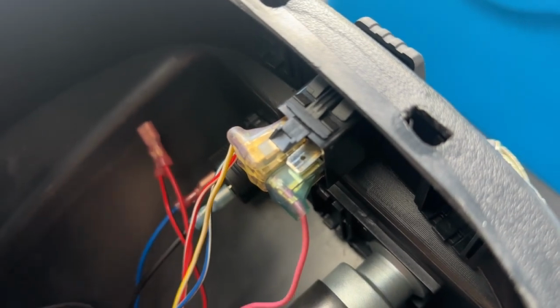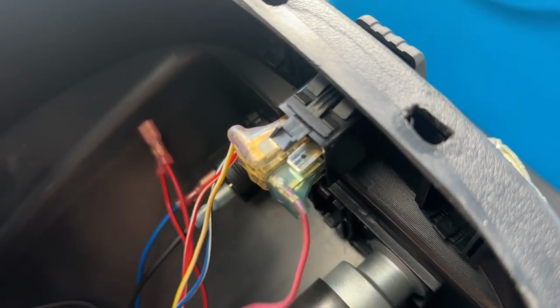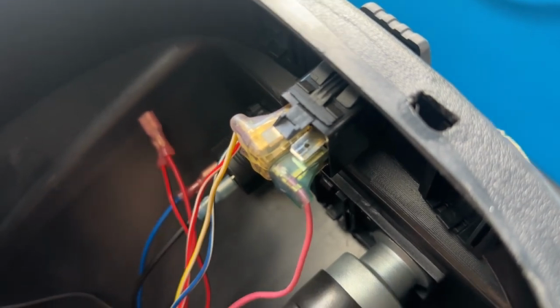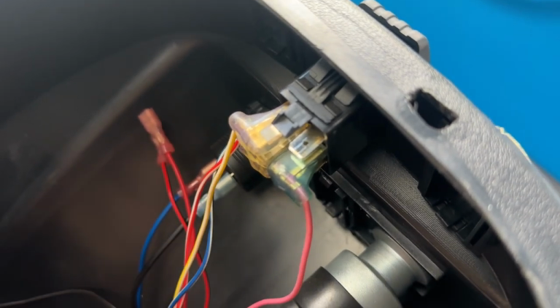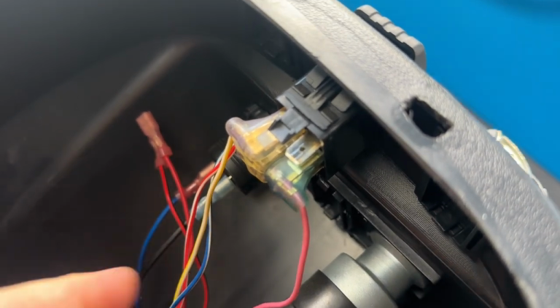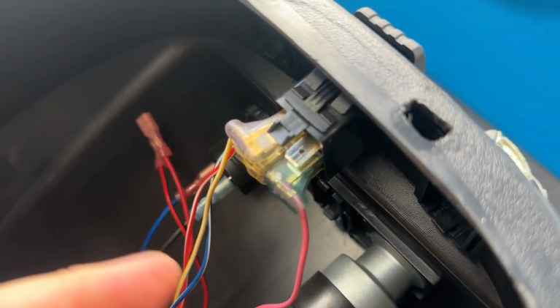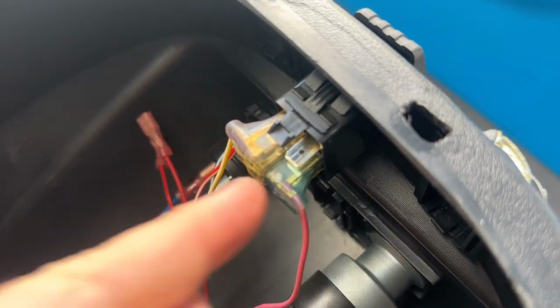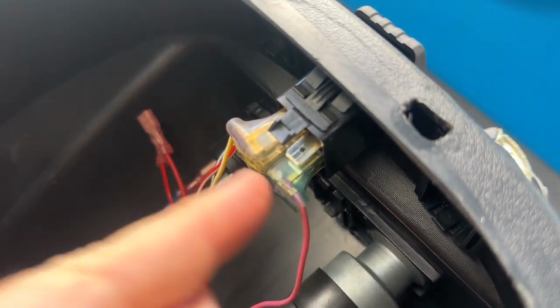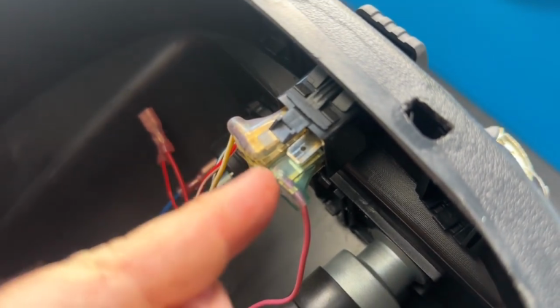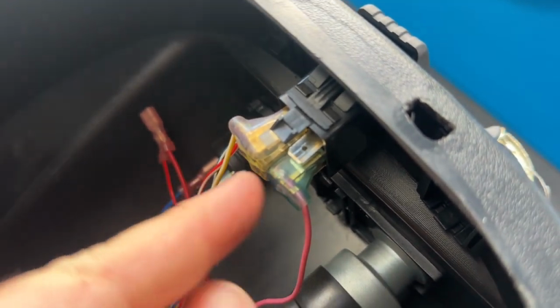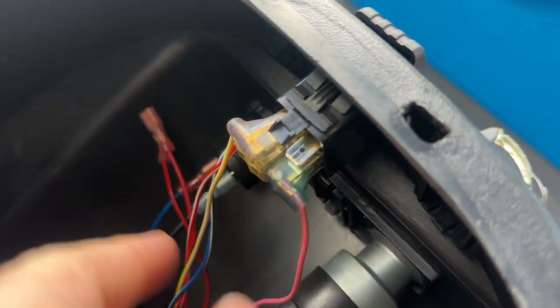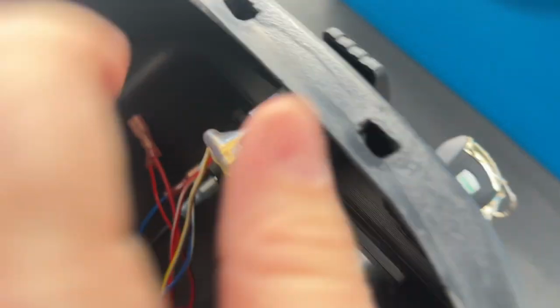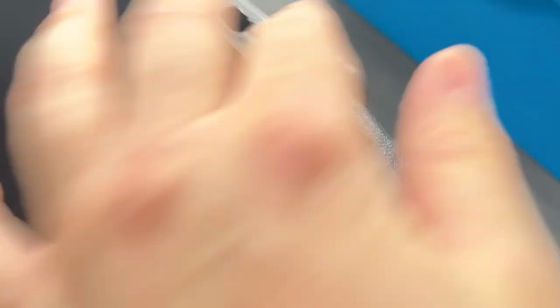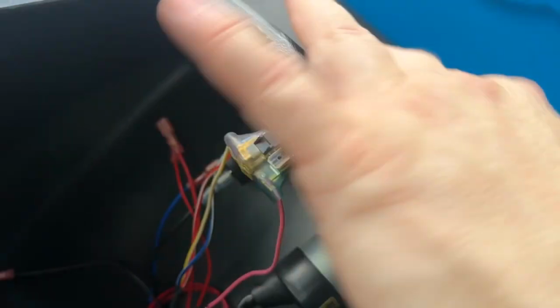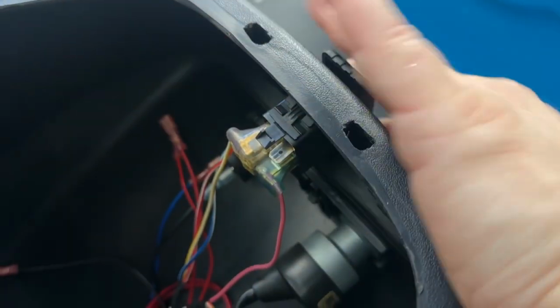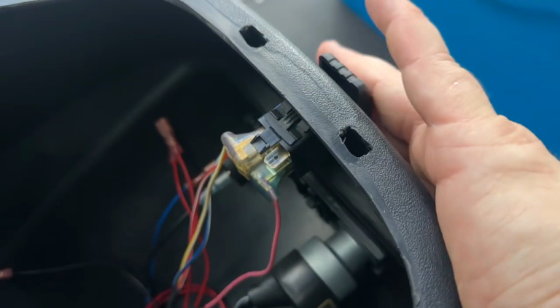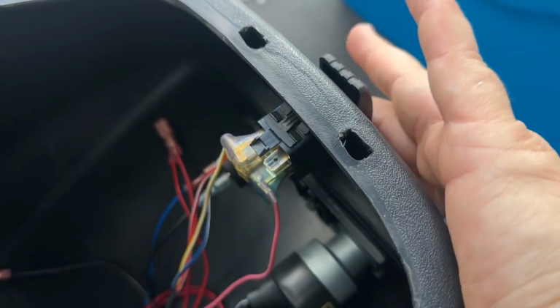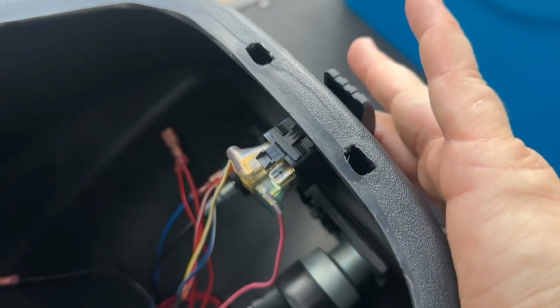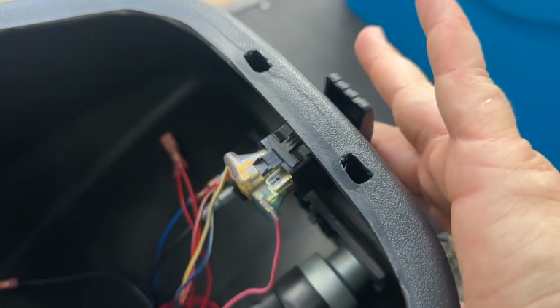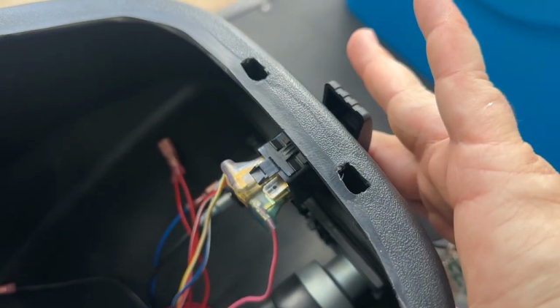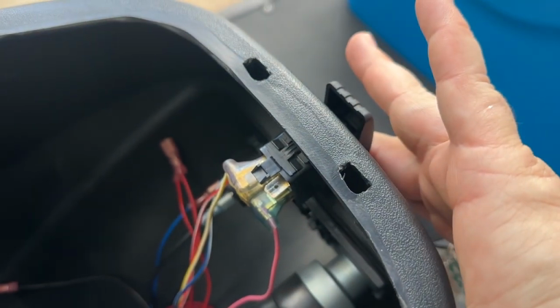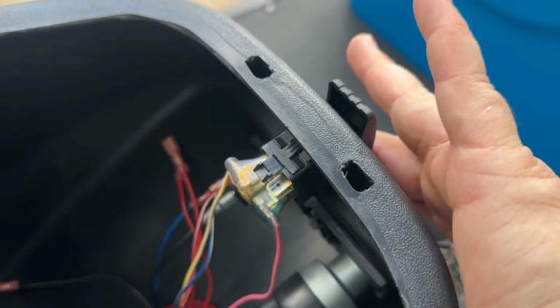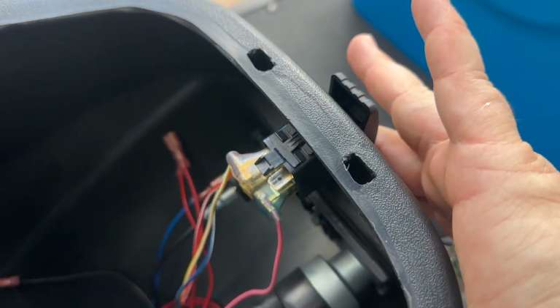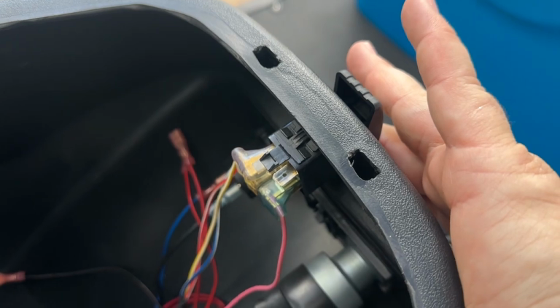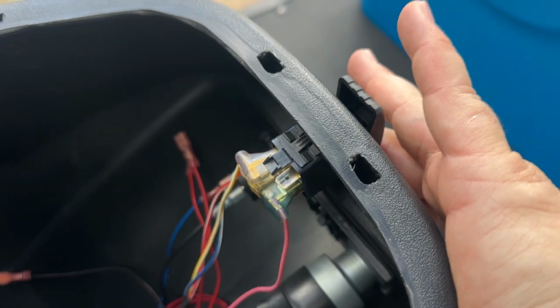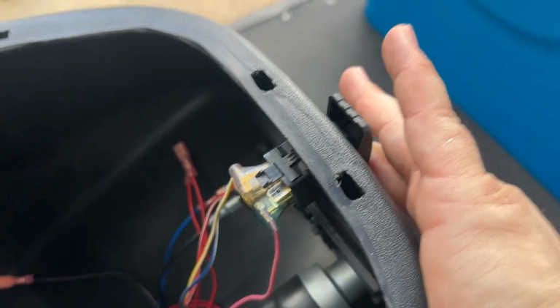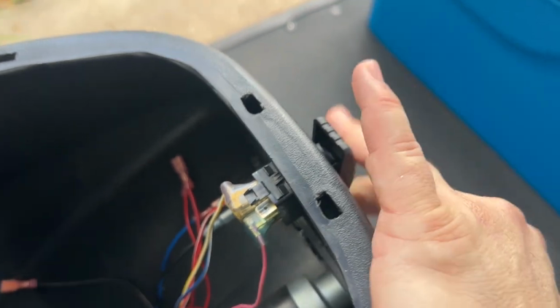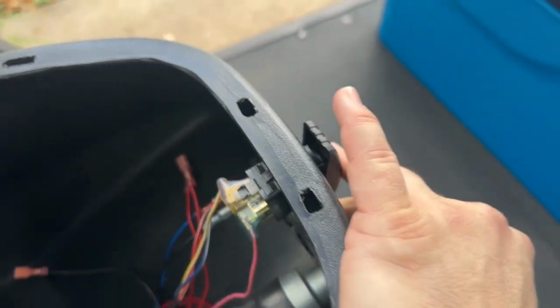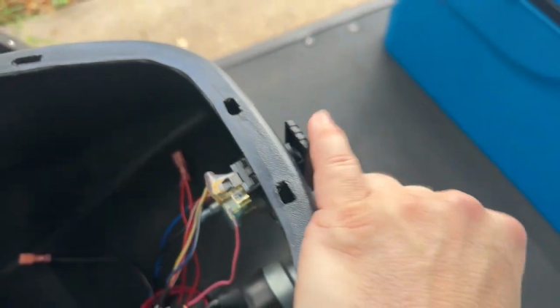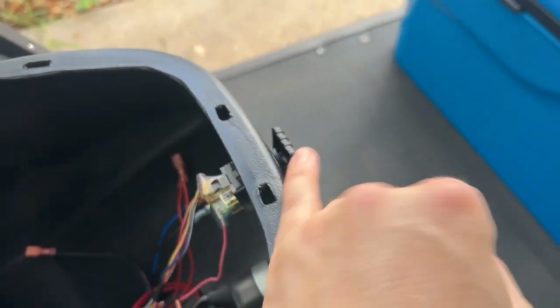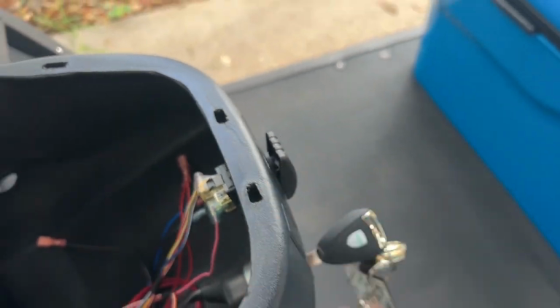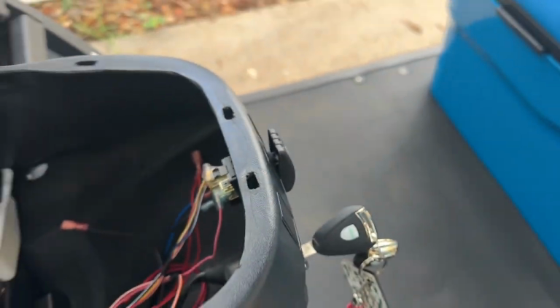Move it out of the way so it can't re-contact, and now when I push the cart in reverse, no more backup sound.